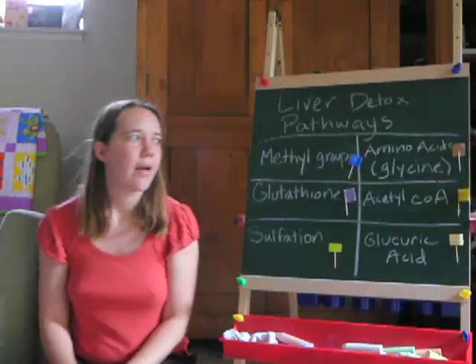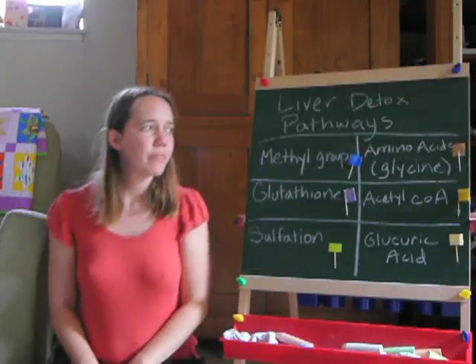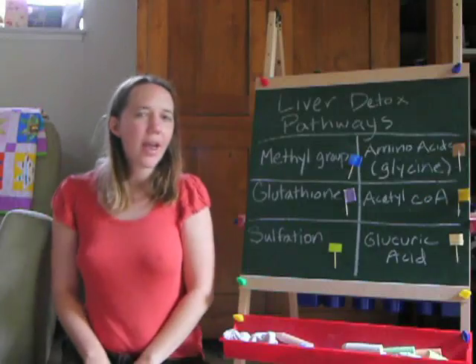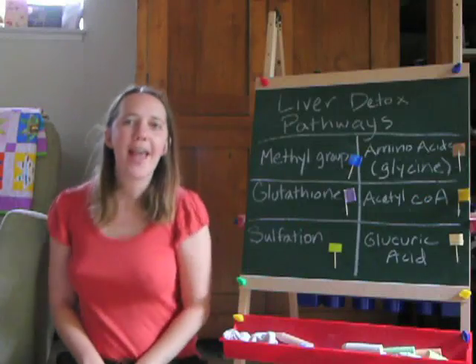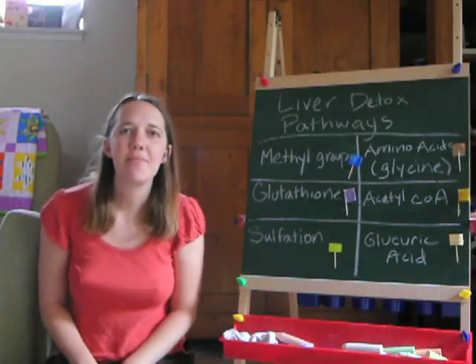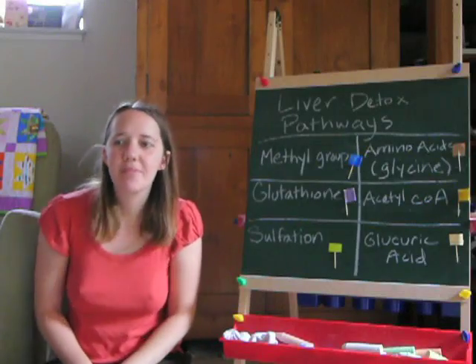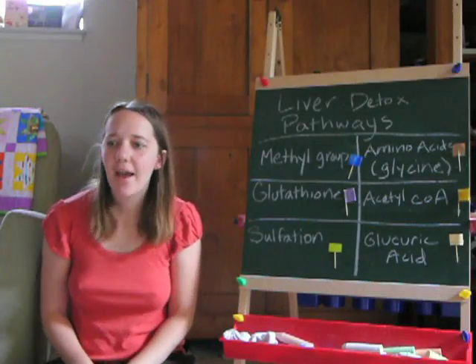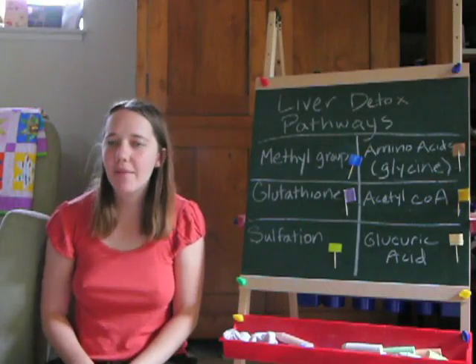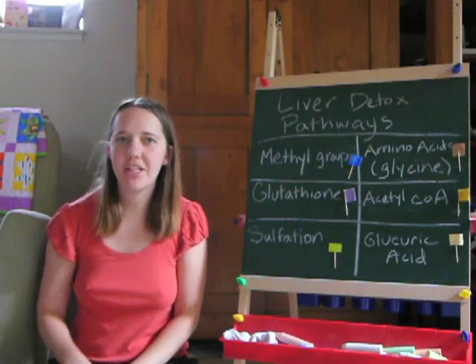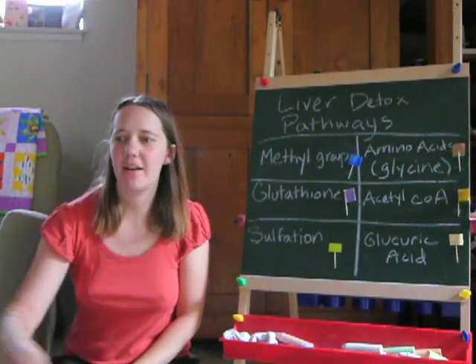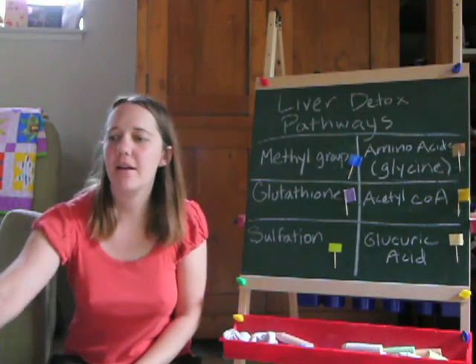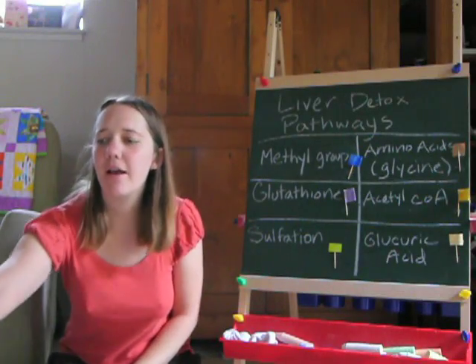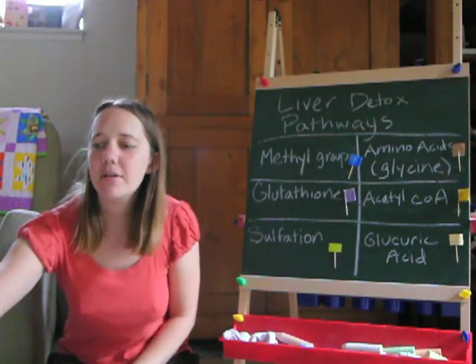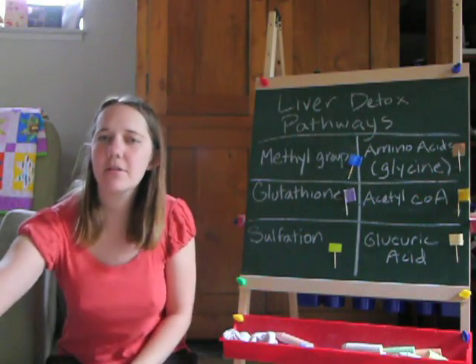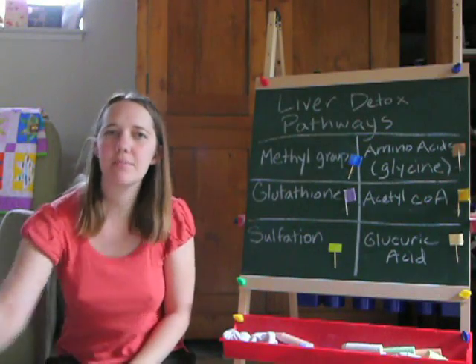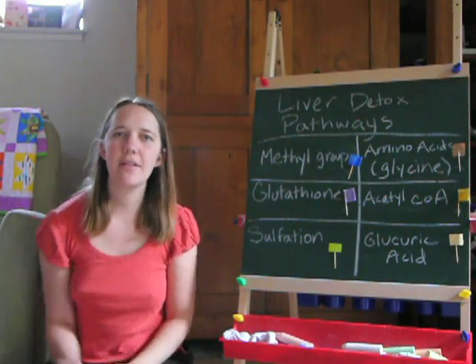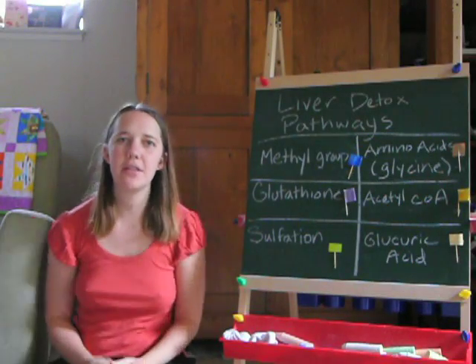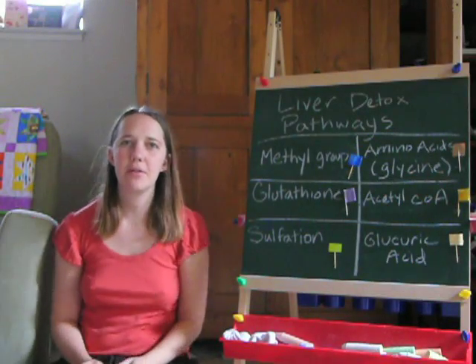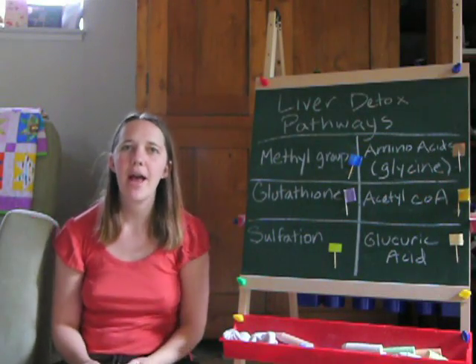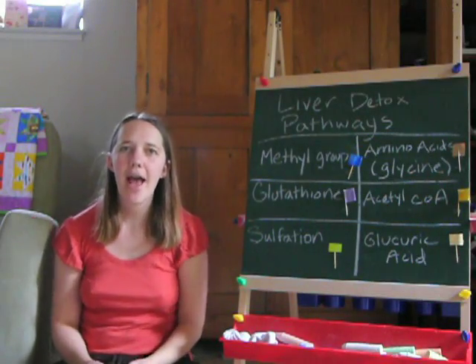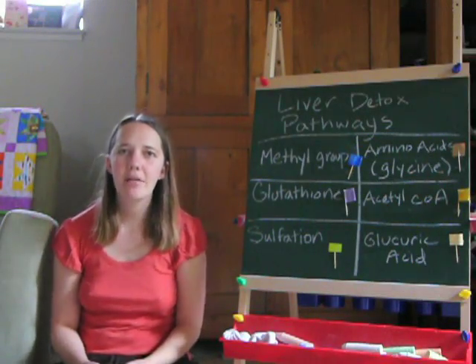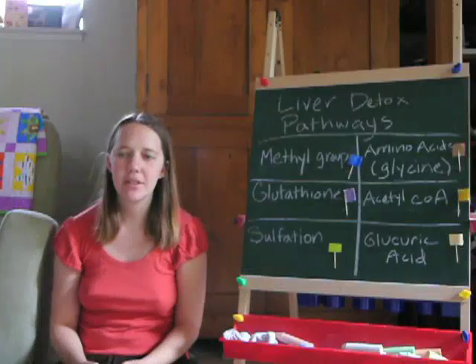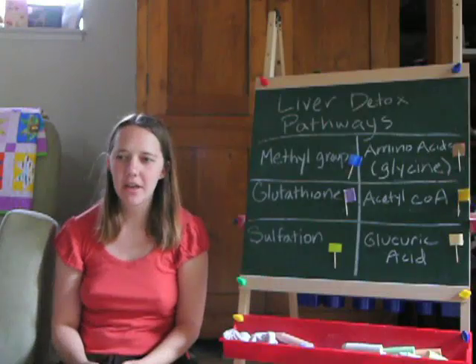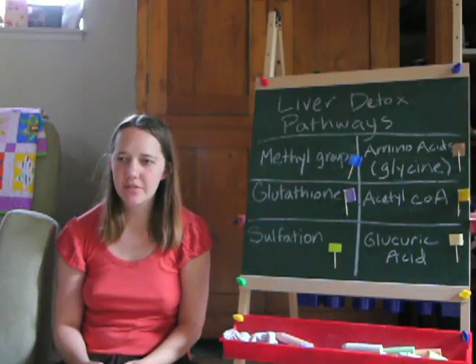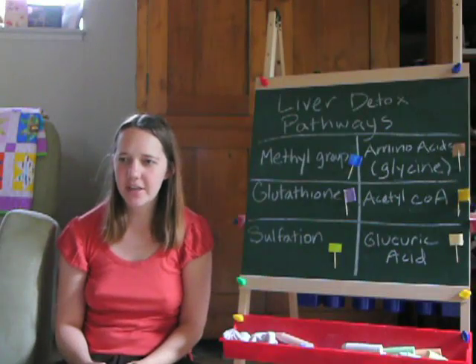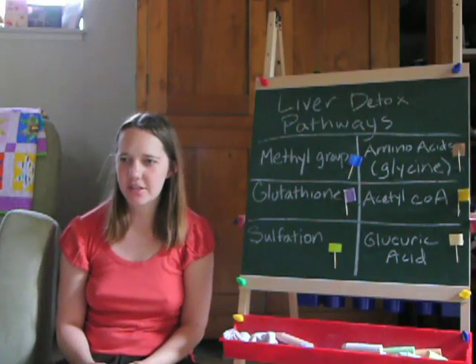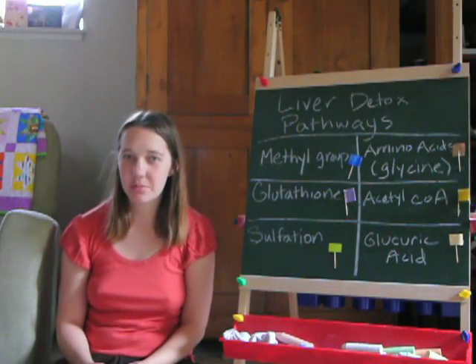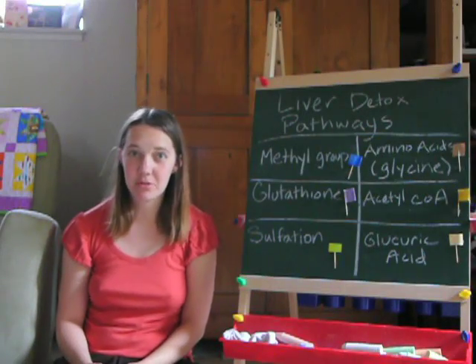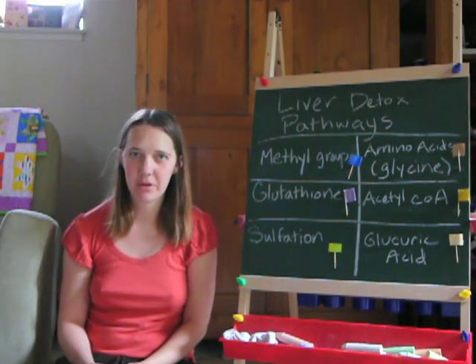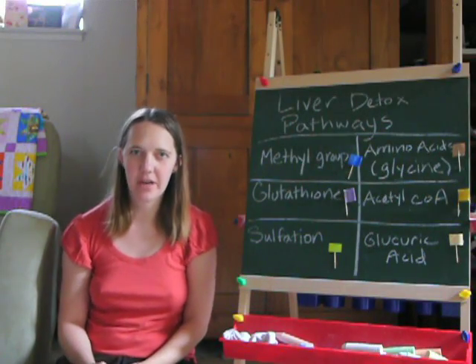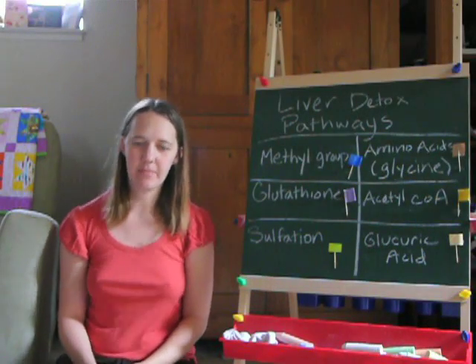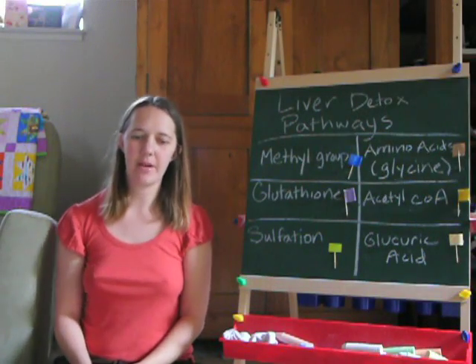Hi, I'm Shannon and I want to explain to you how detoxification is supposed to work in your body.